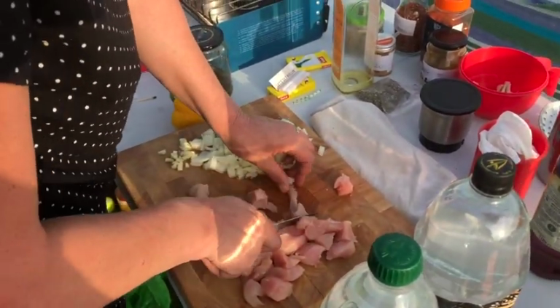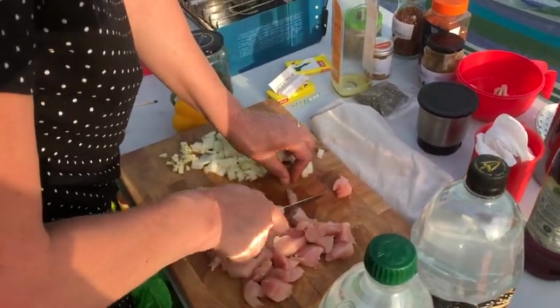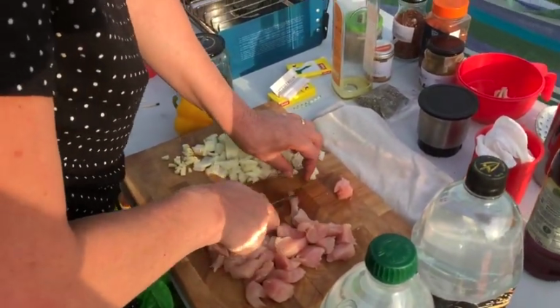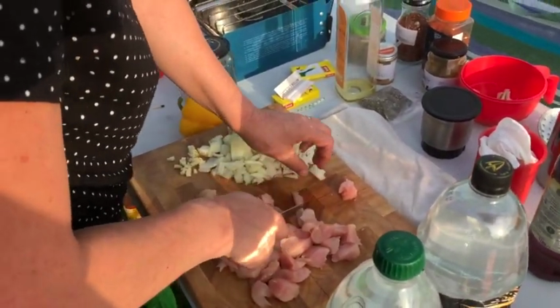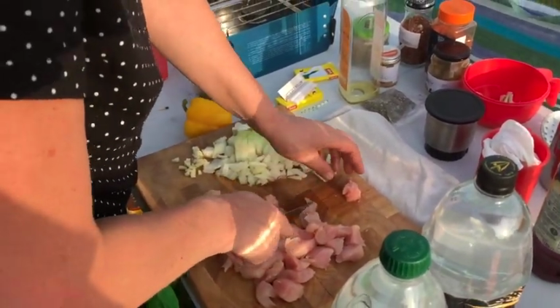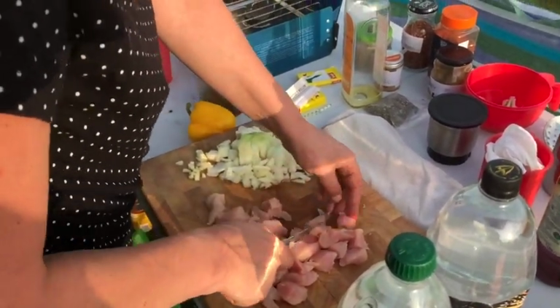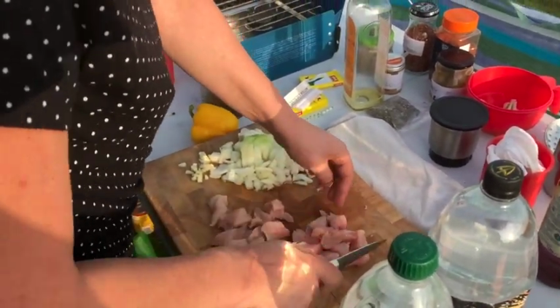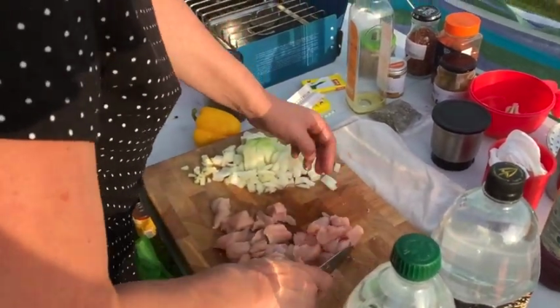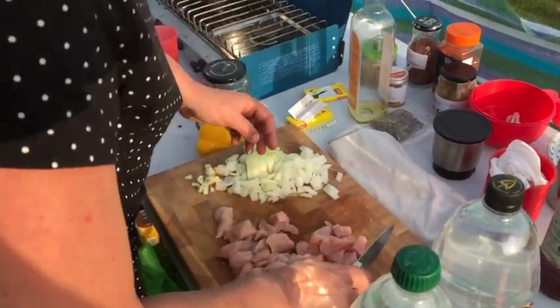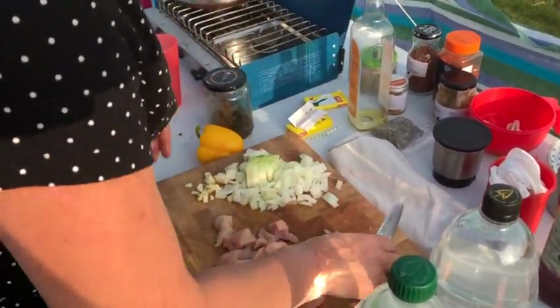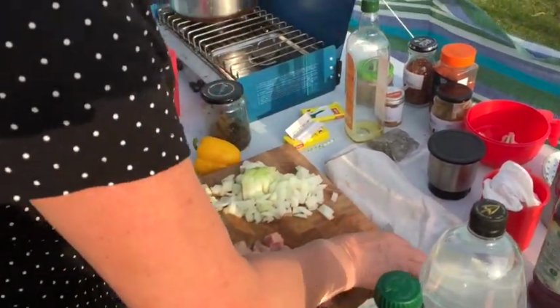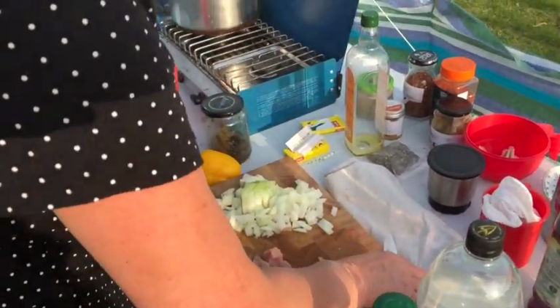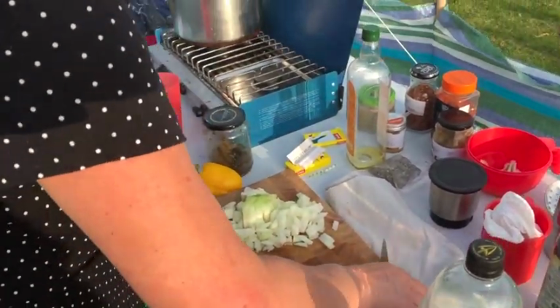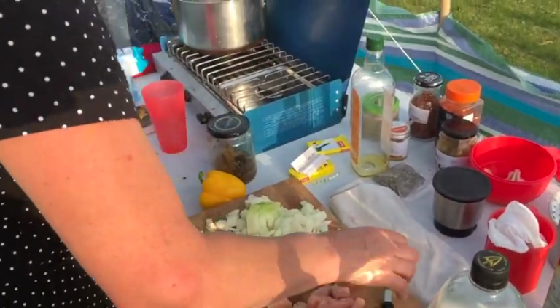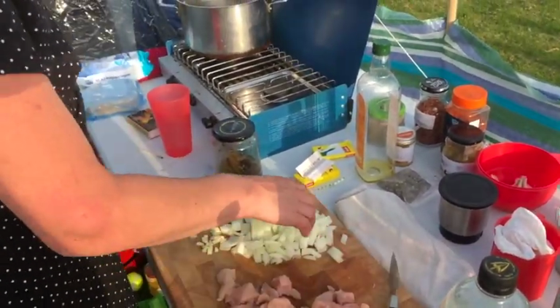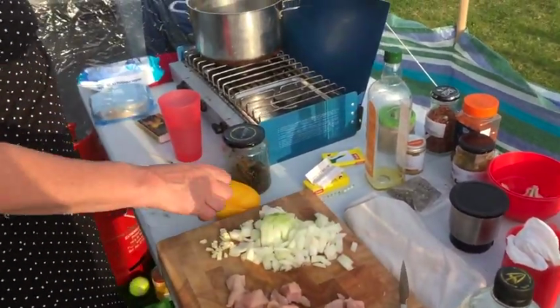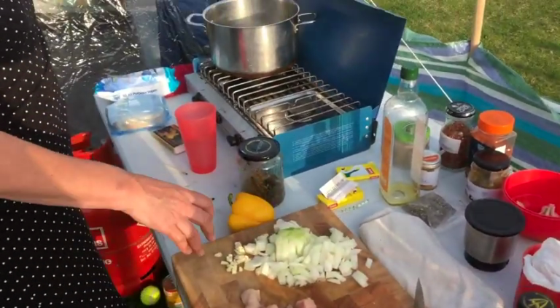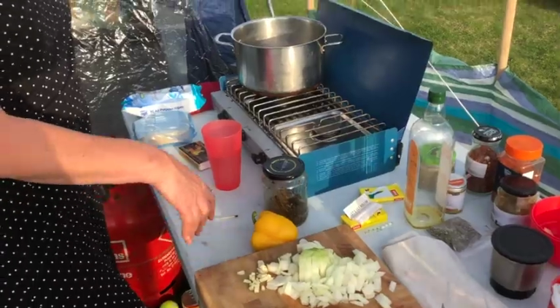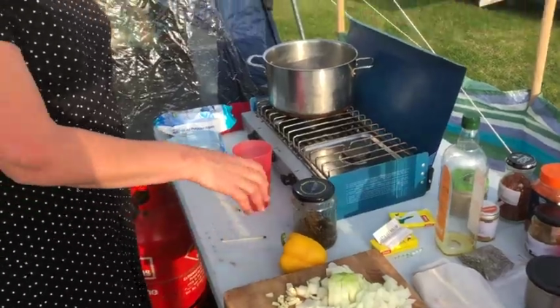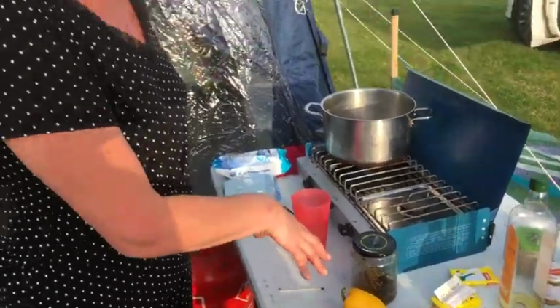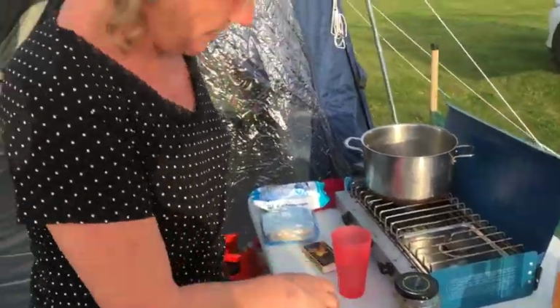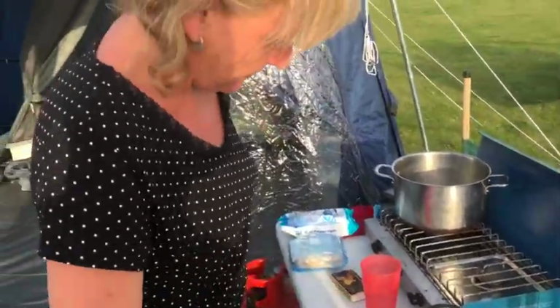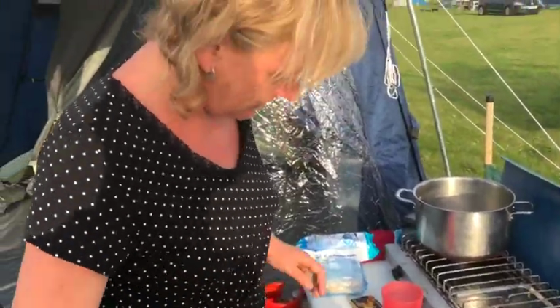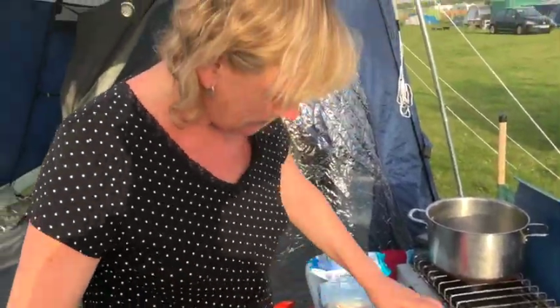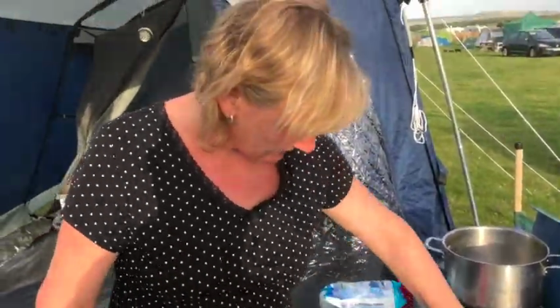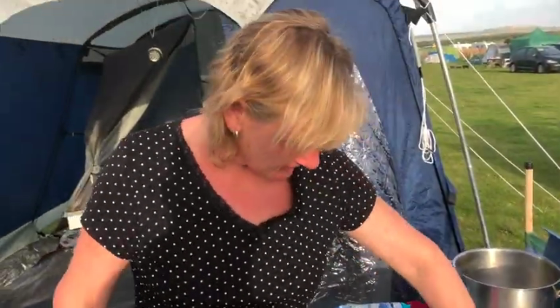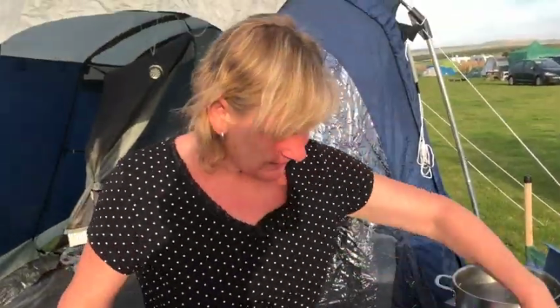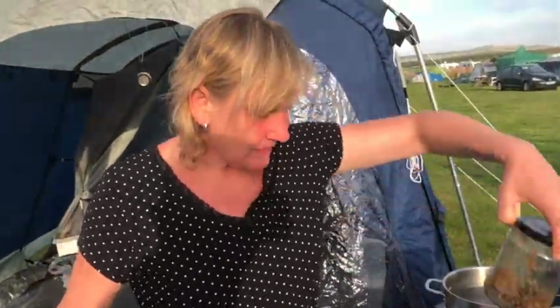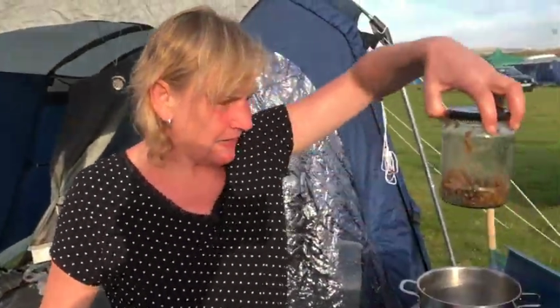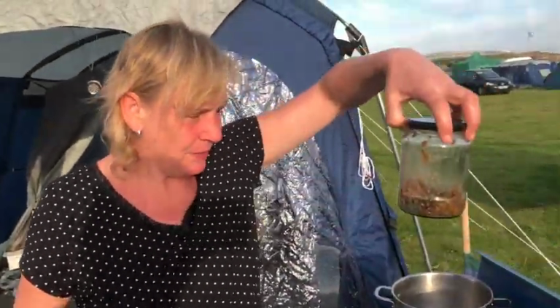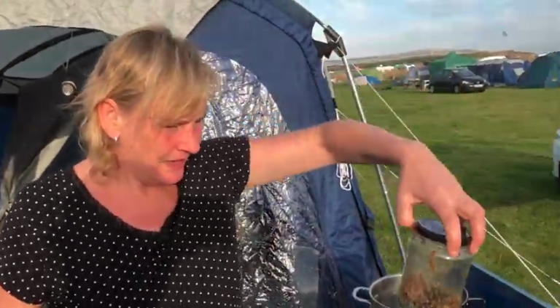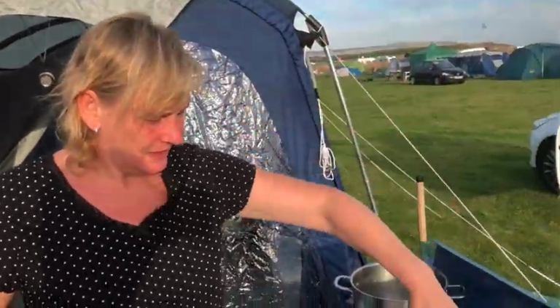...cutting up chicken, onions, garlic, I've got pepper. That's a Thai paste.